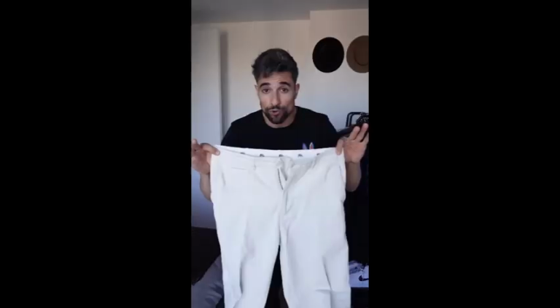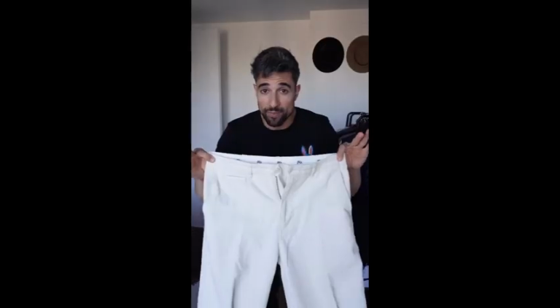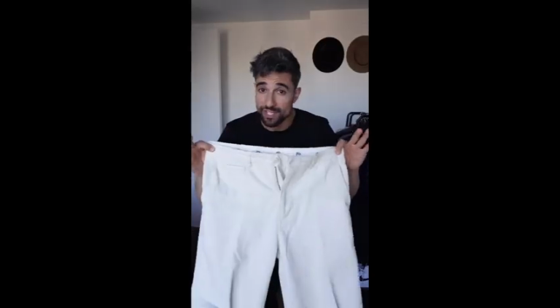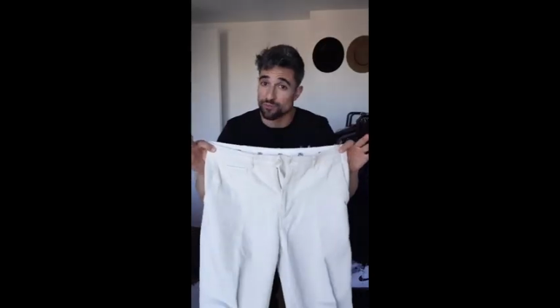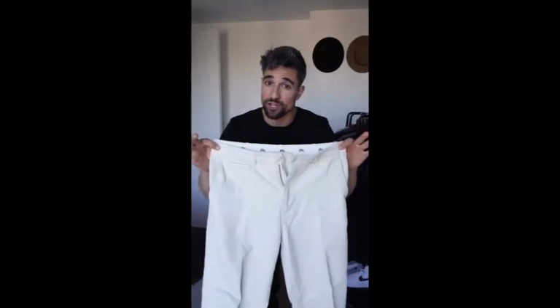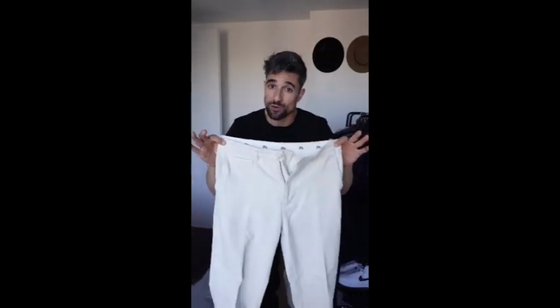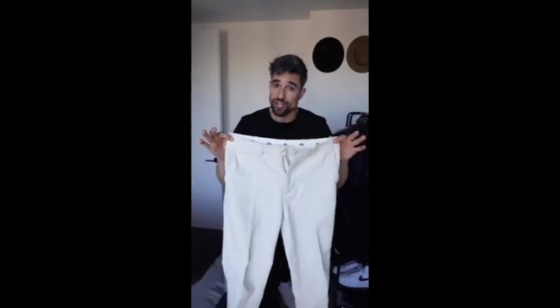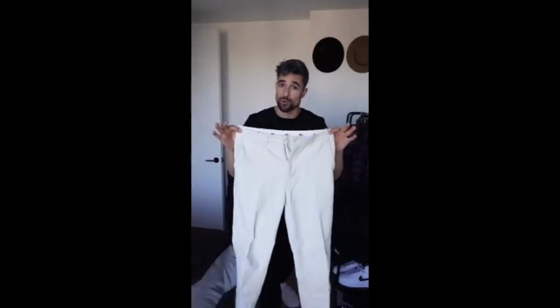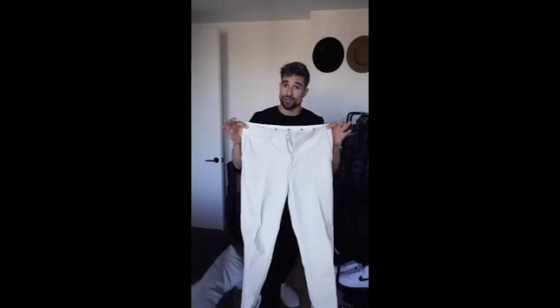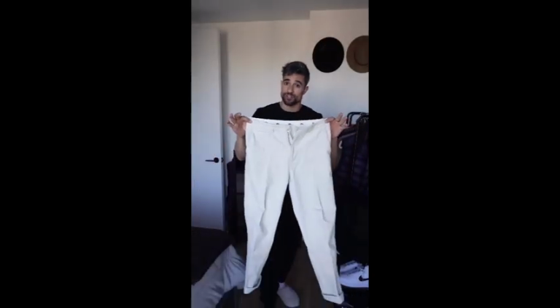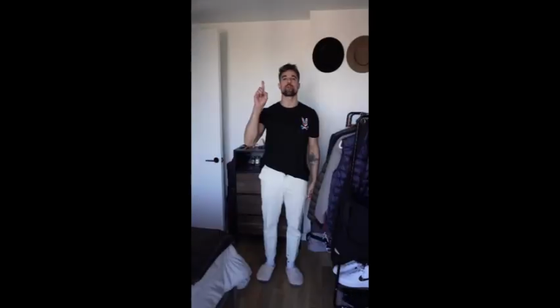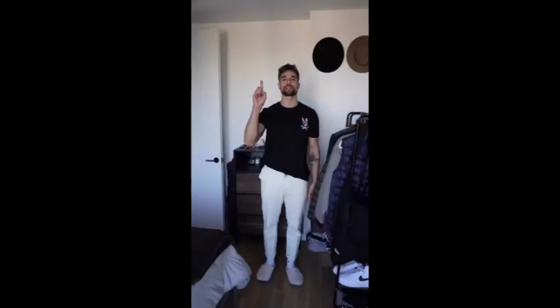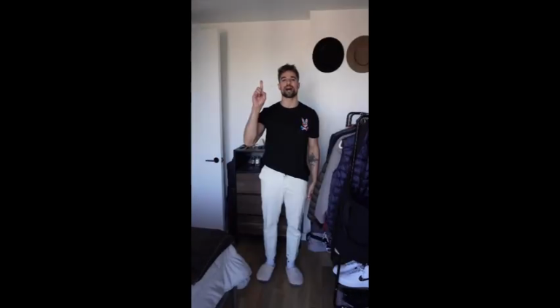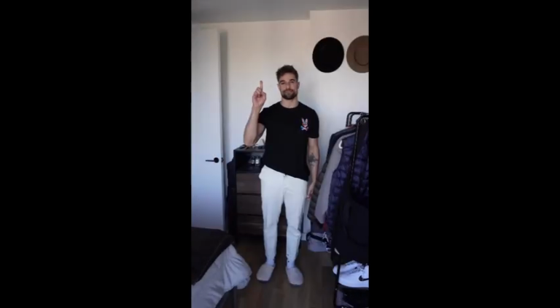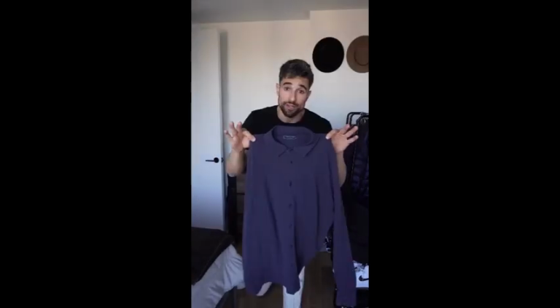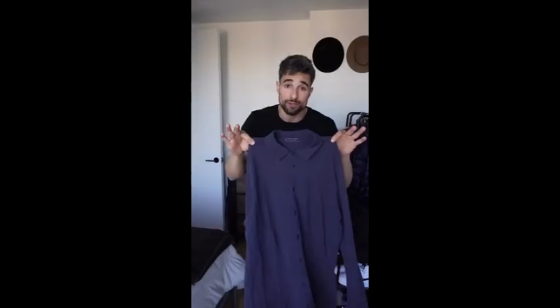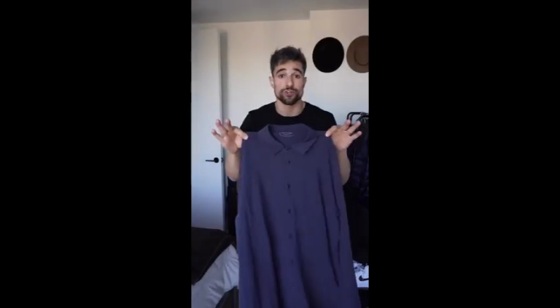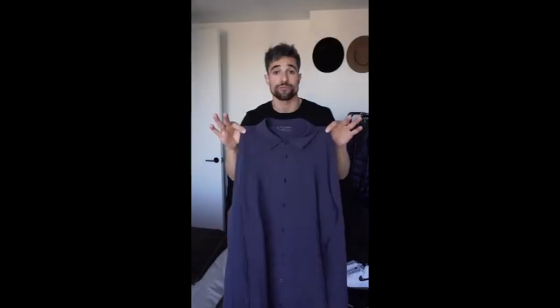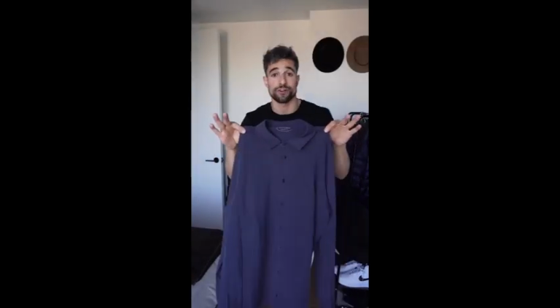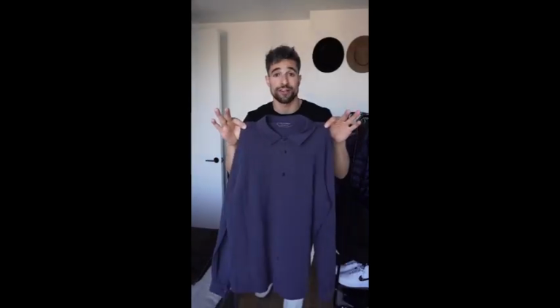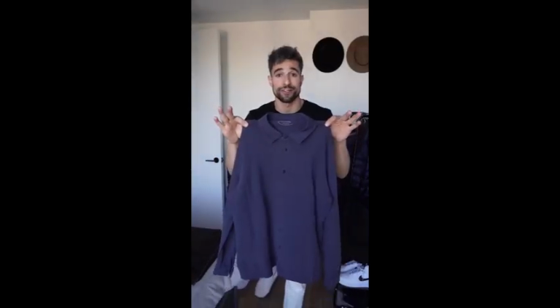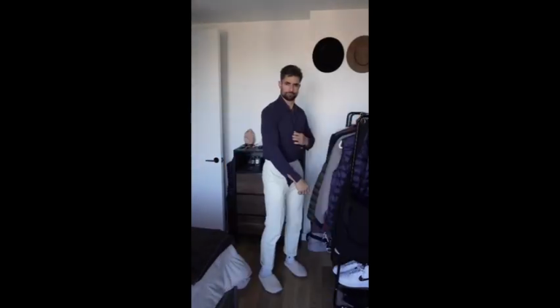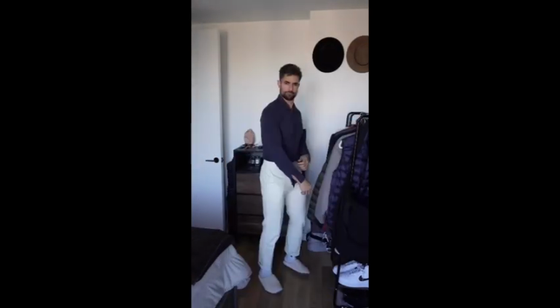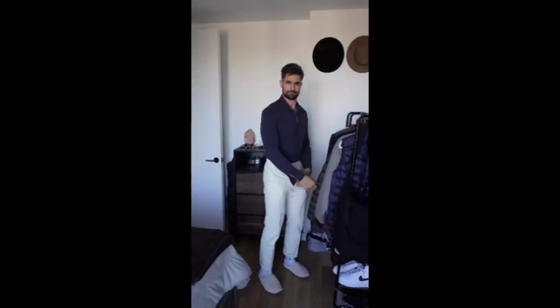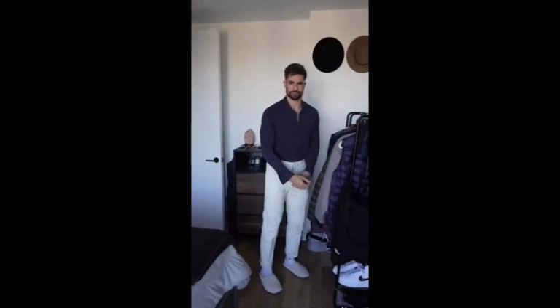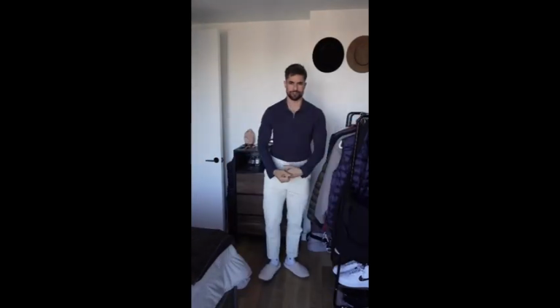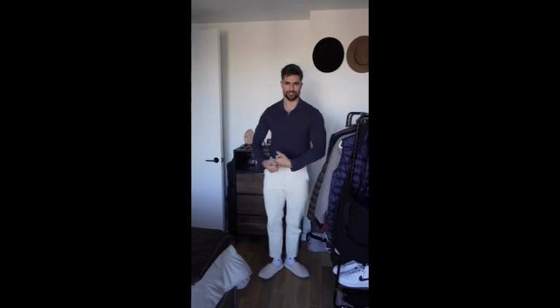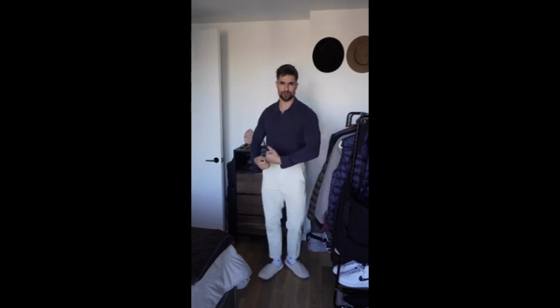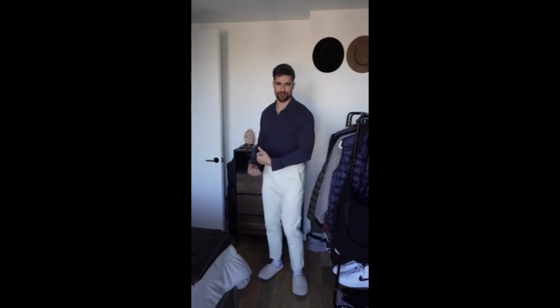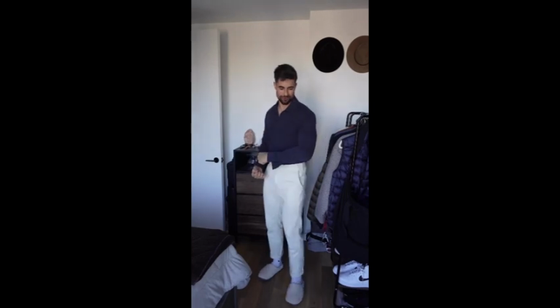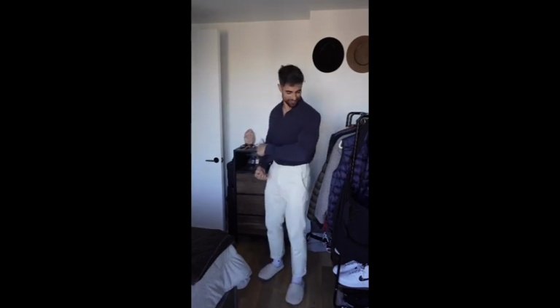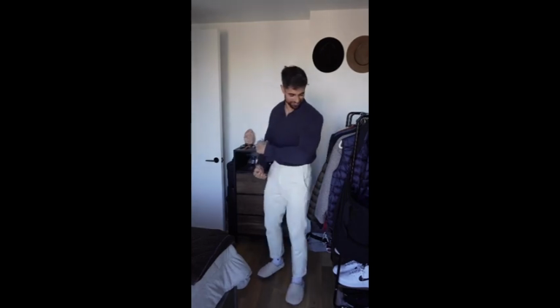Corduroy pants from Uniqlo and J.W. Anderson — one cuff. Button-down shirt from Falconeri. I feel like a superhero in this thing — it makes my arms look yoked!